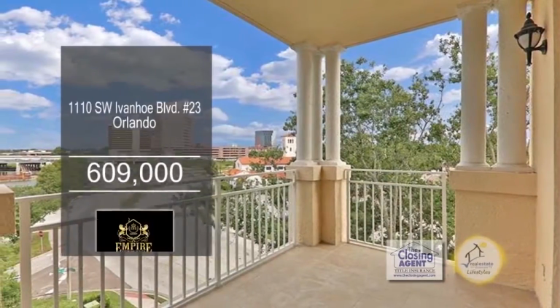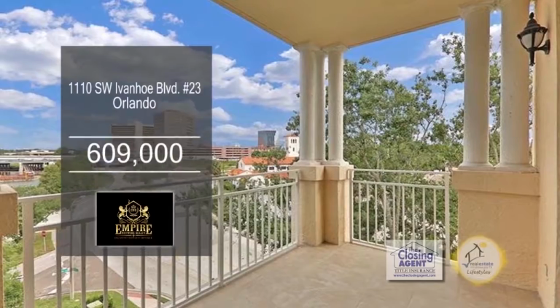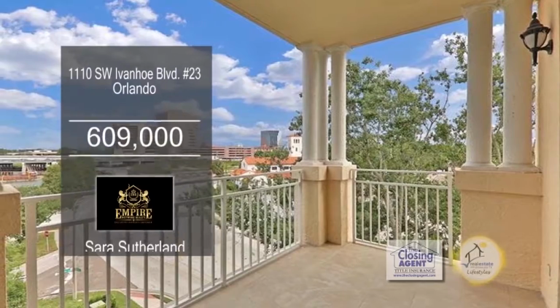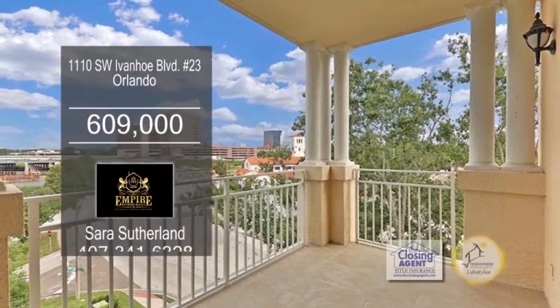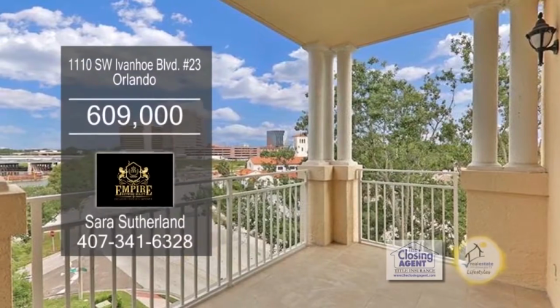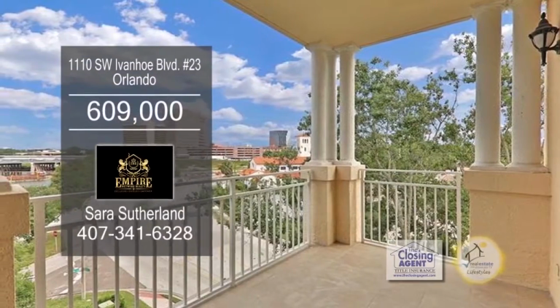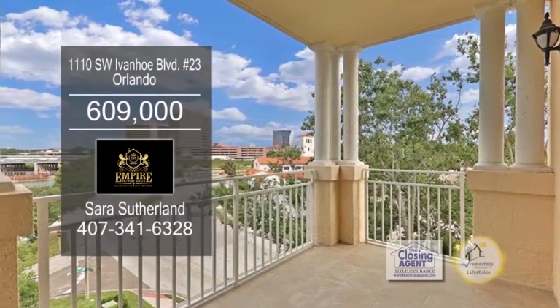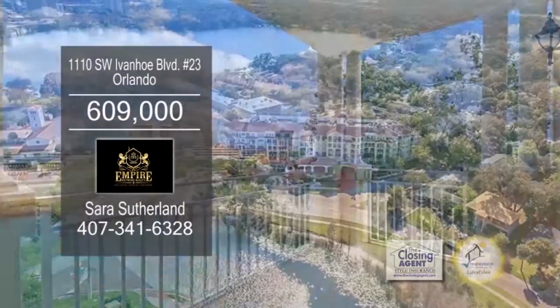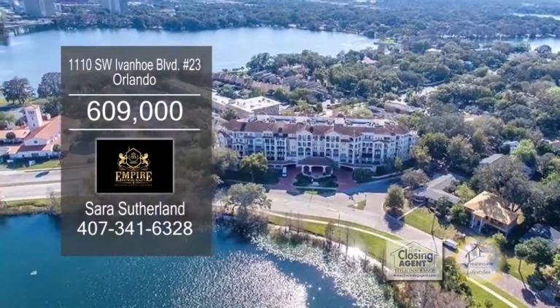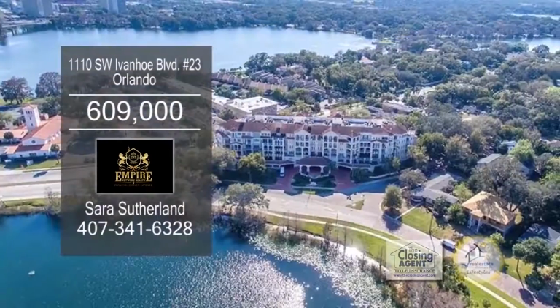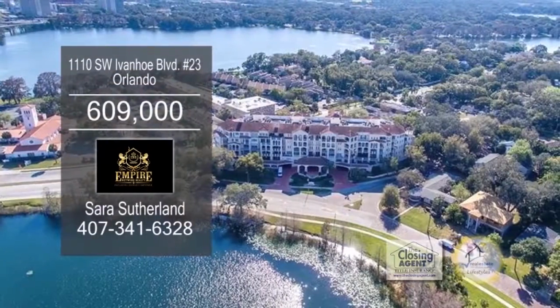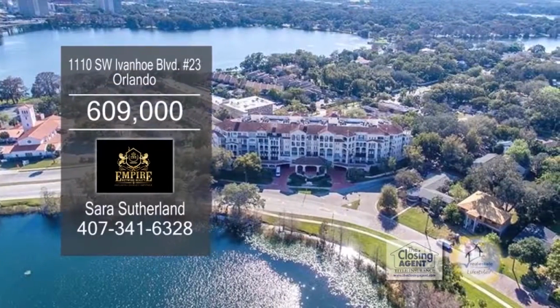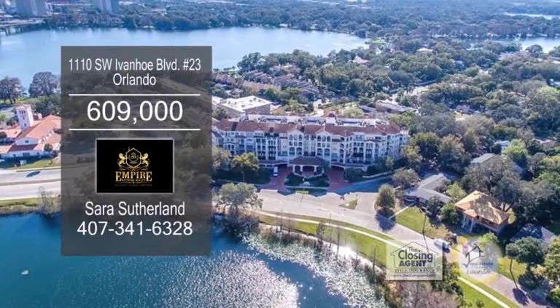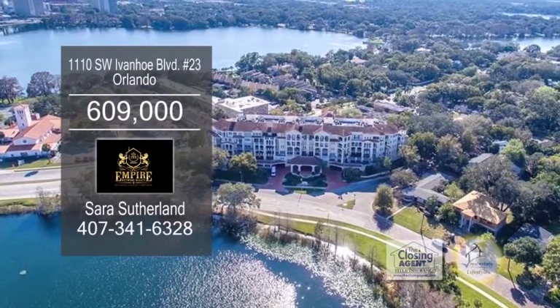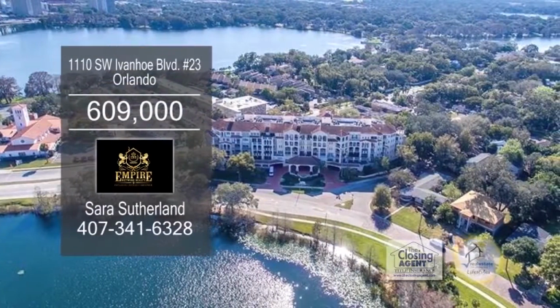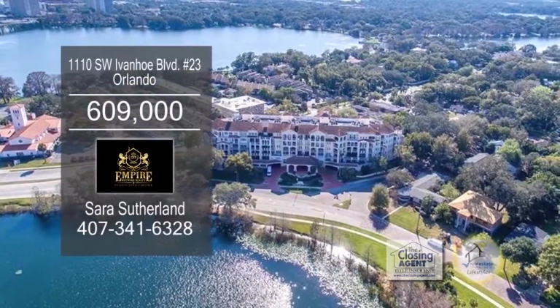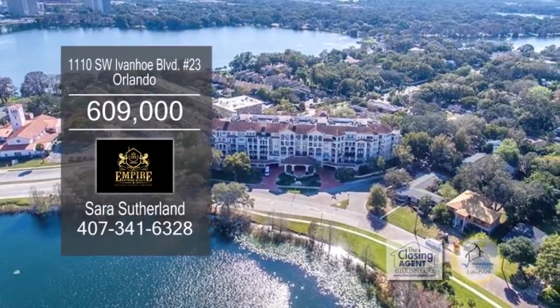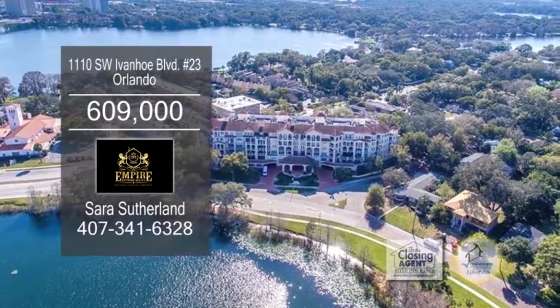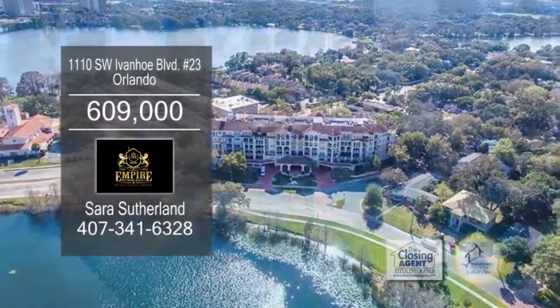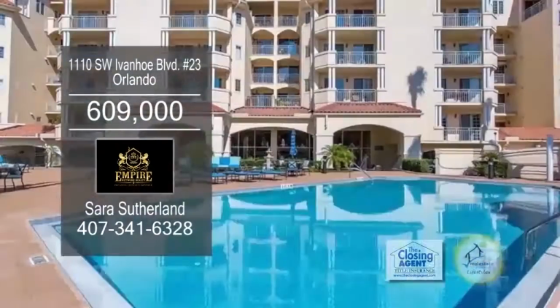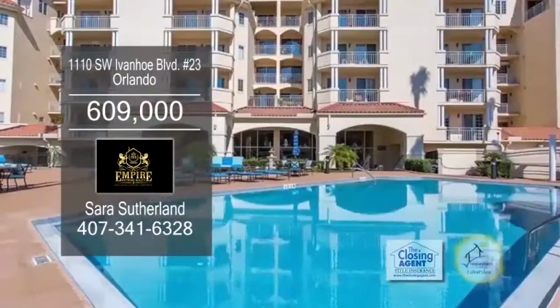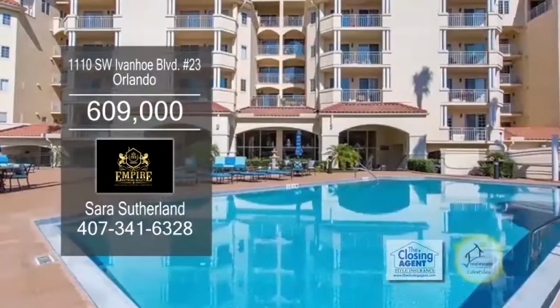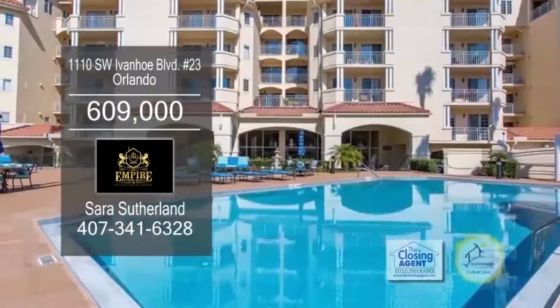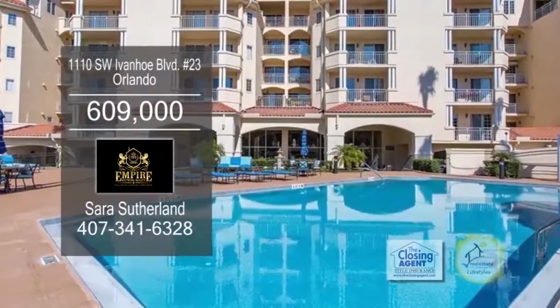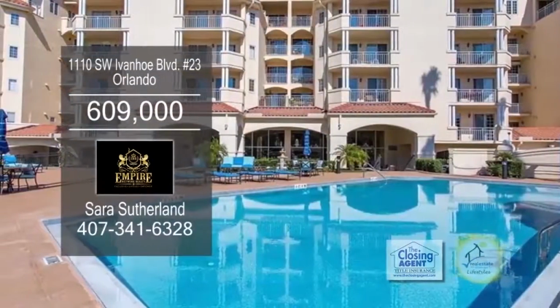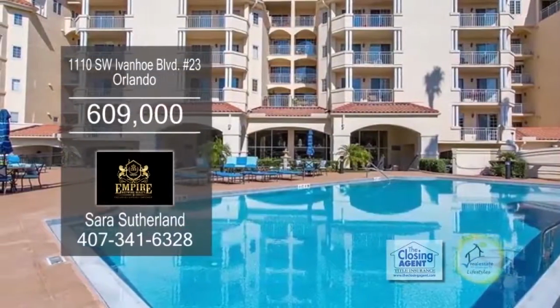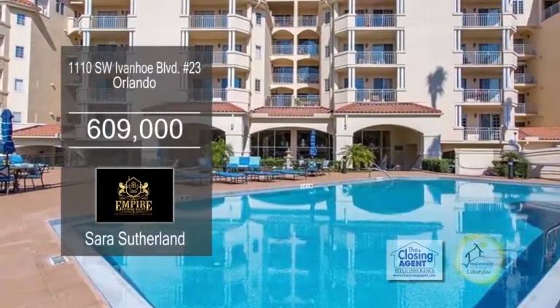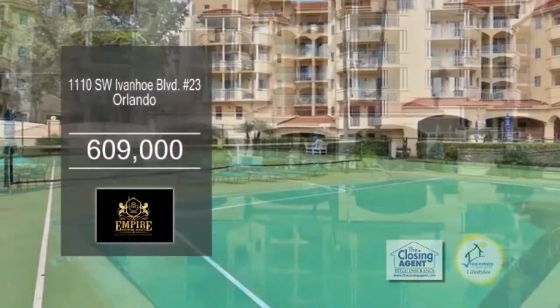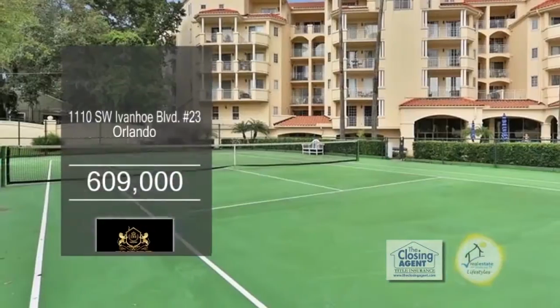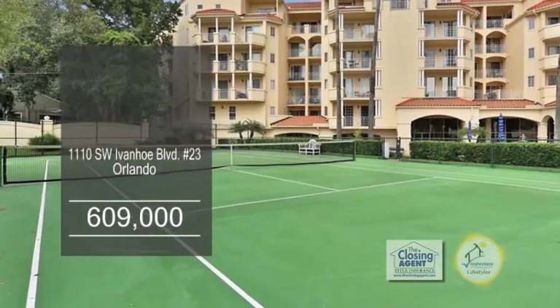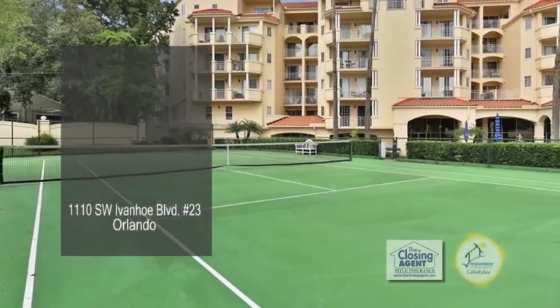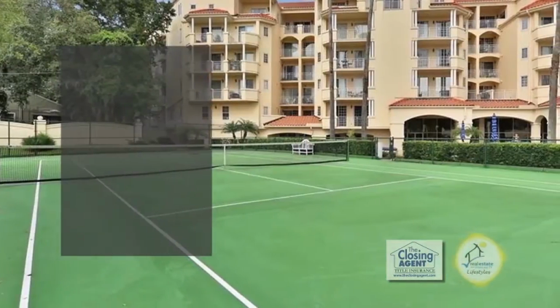The HOA includes 24-hour concierge, sewer, trash, pool, tennis, and more.